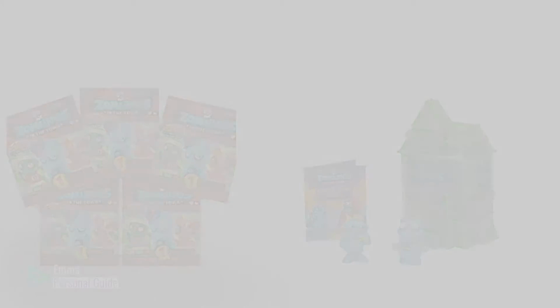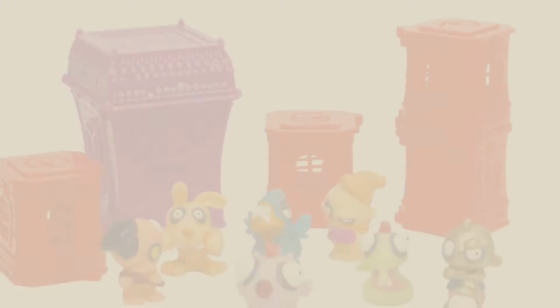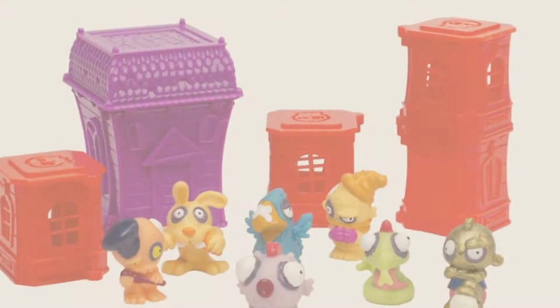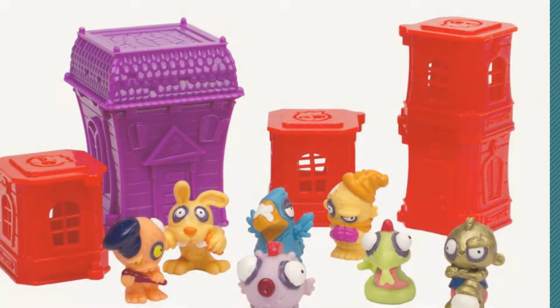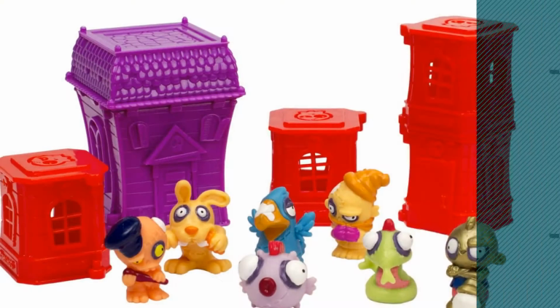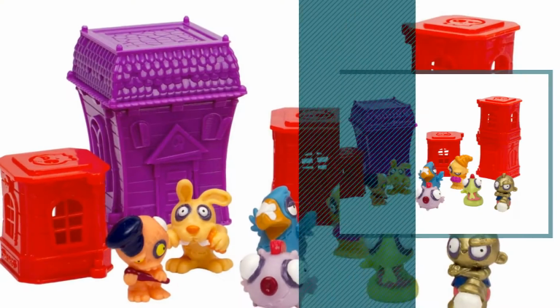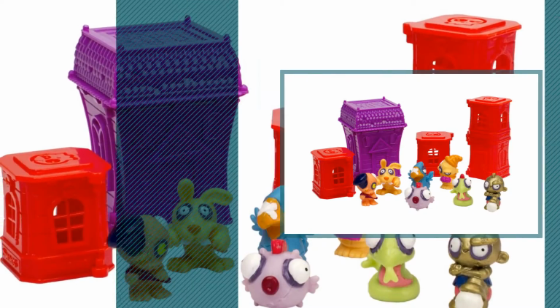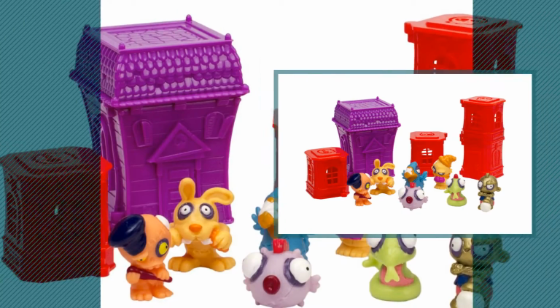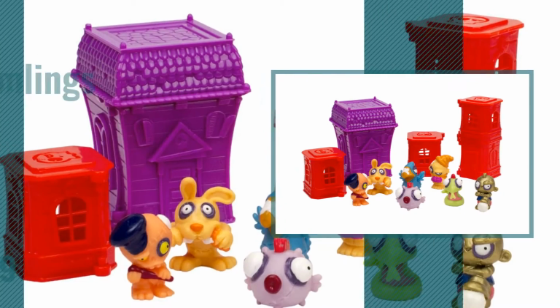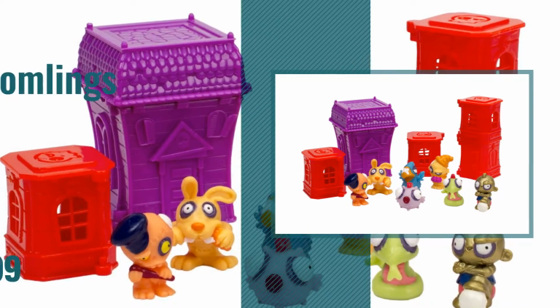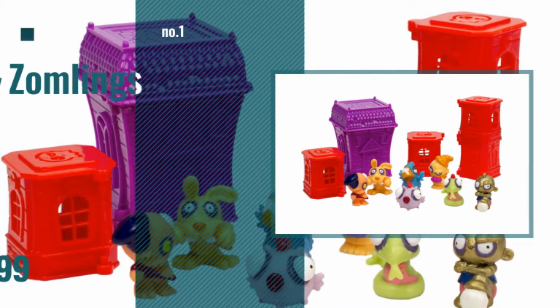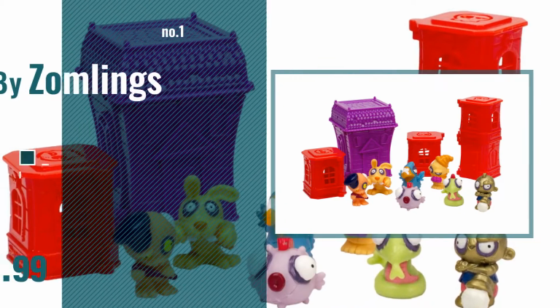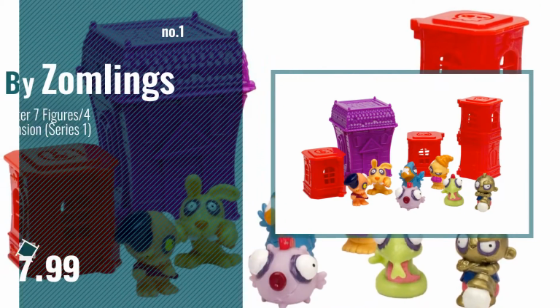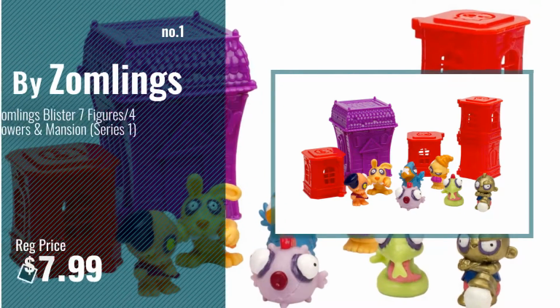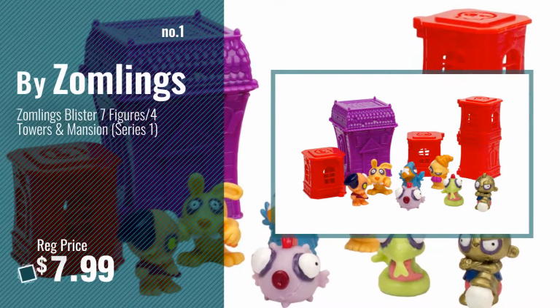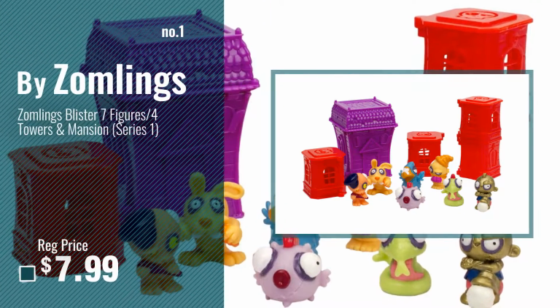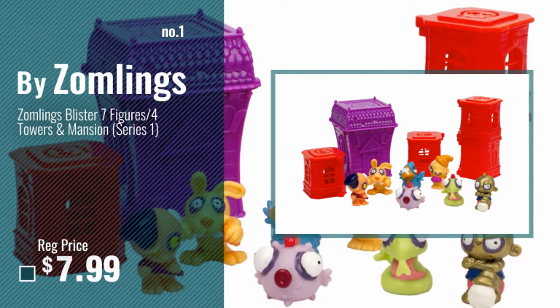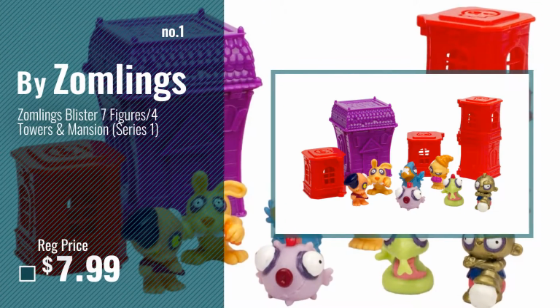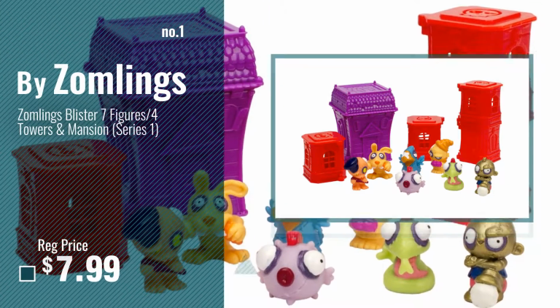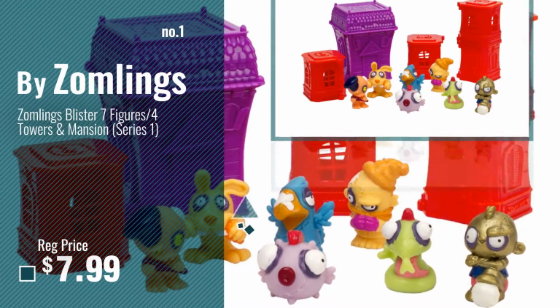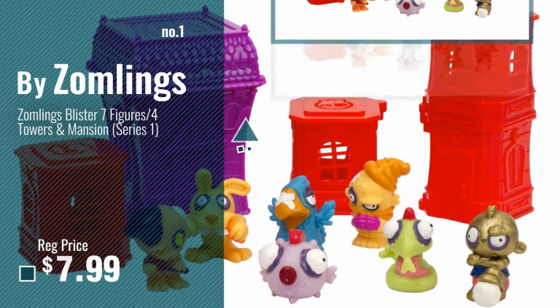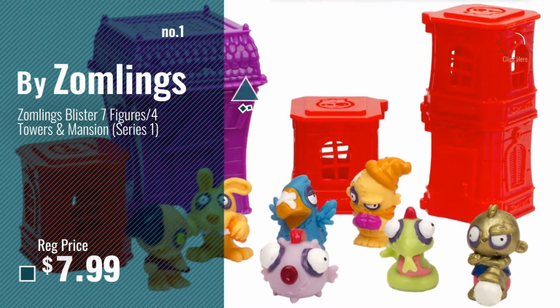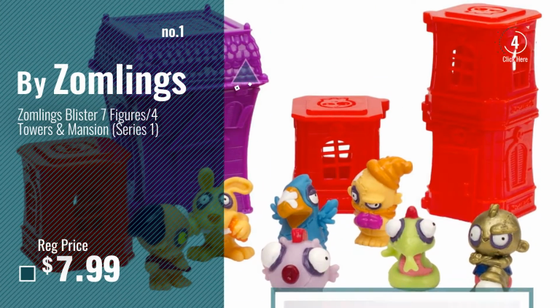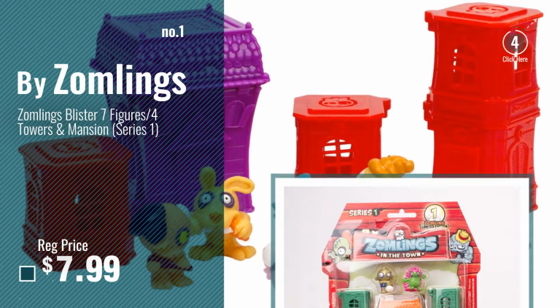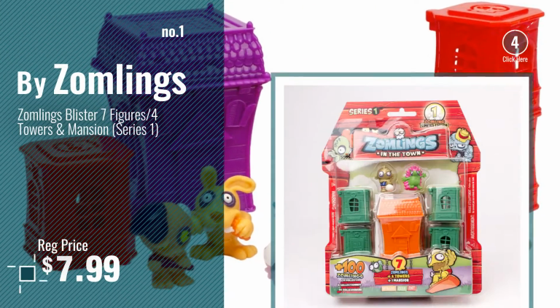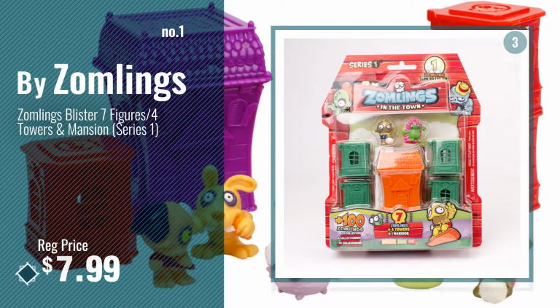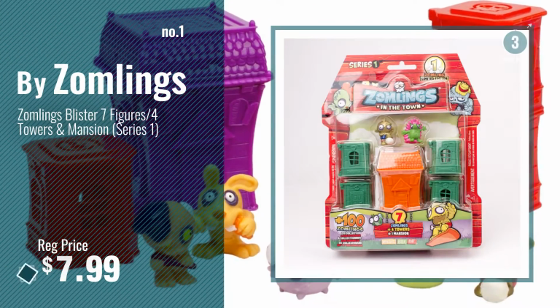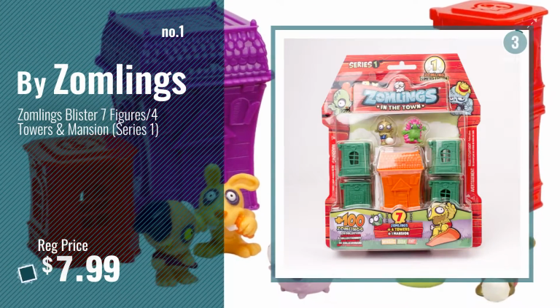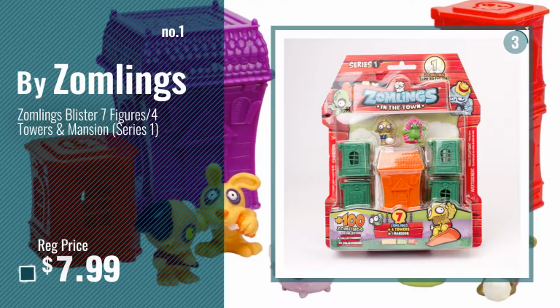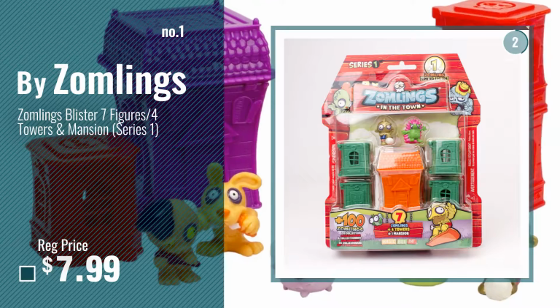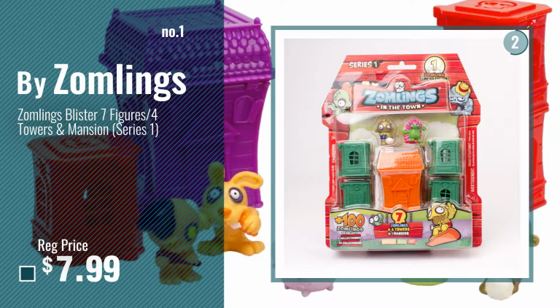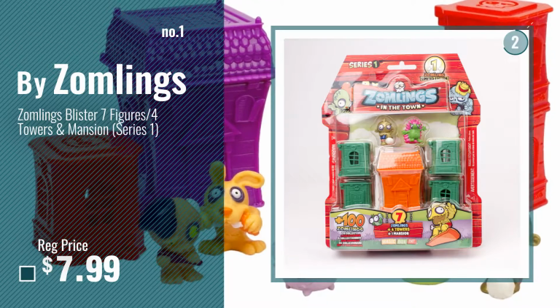Number 1, most popular, by Zomlings. Watch this video, choose your favorite.